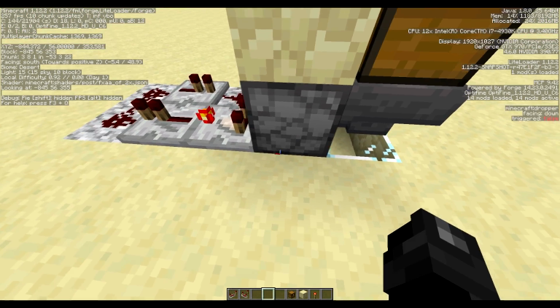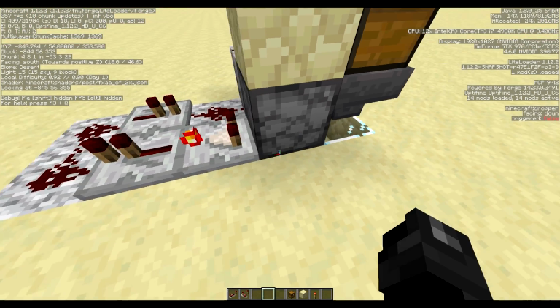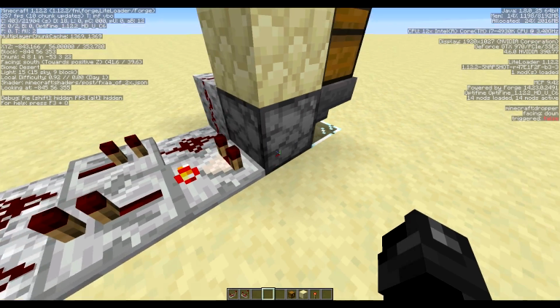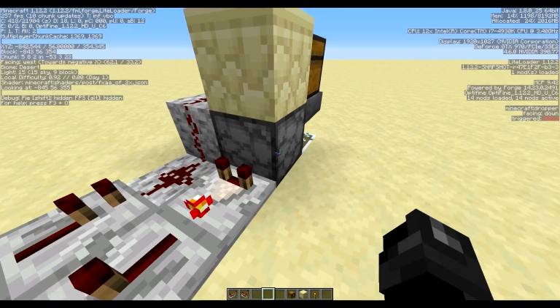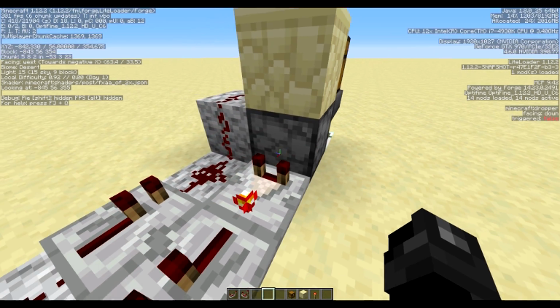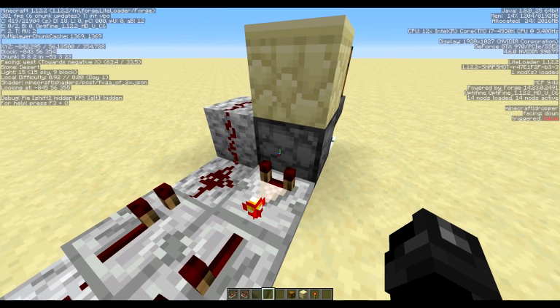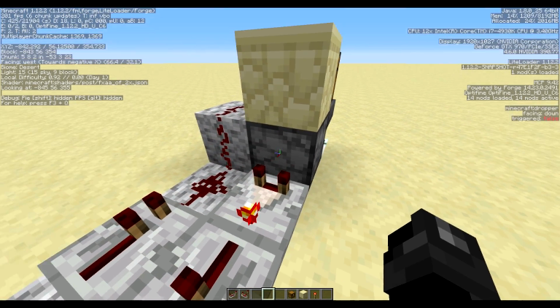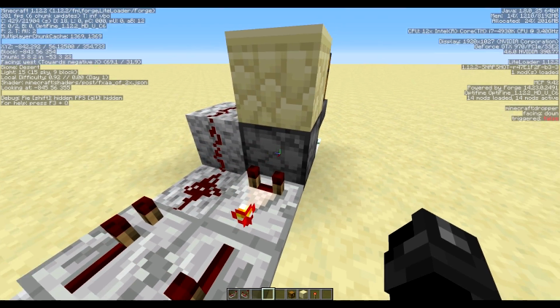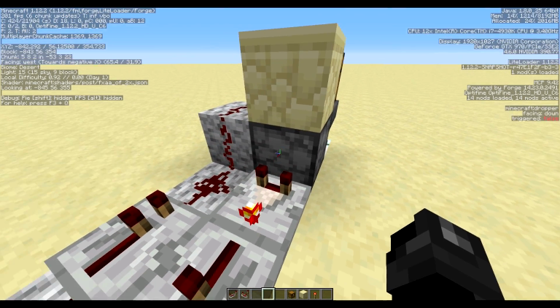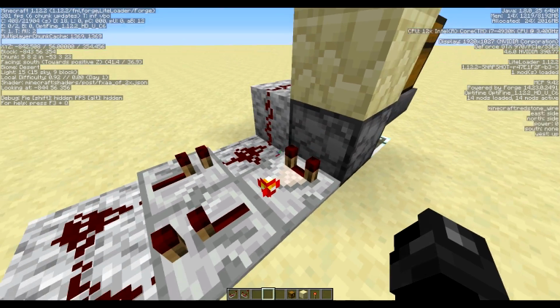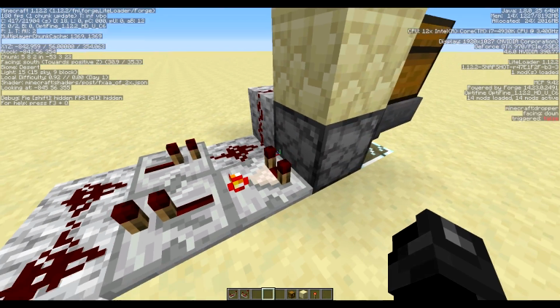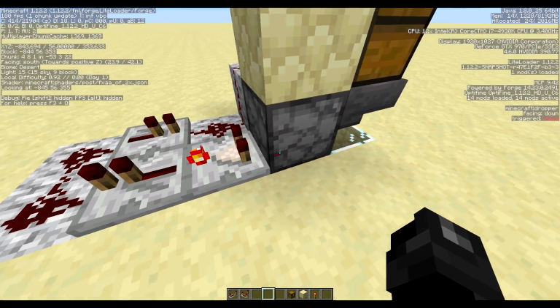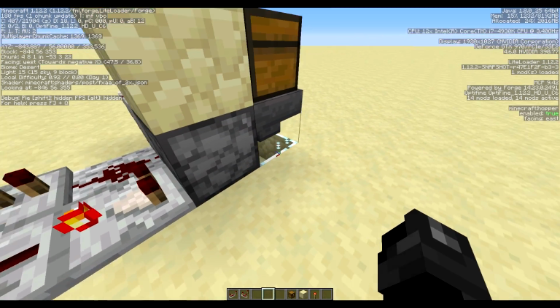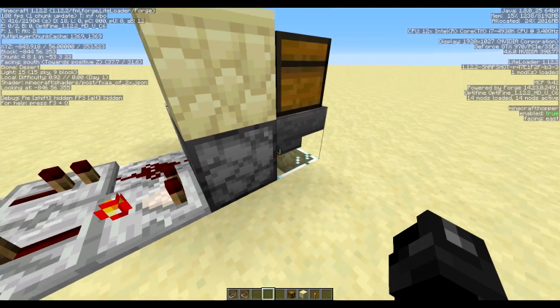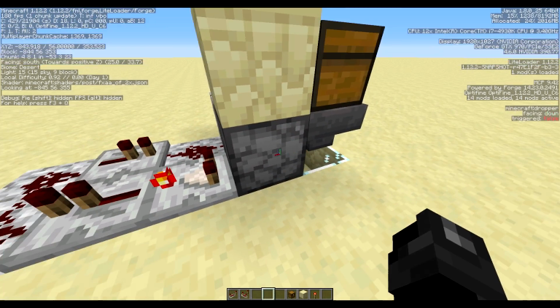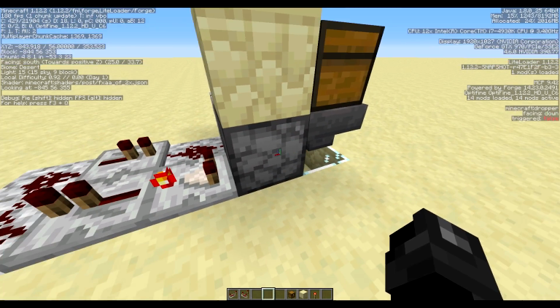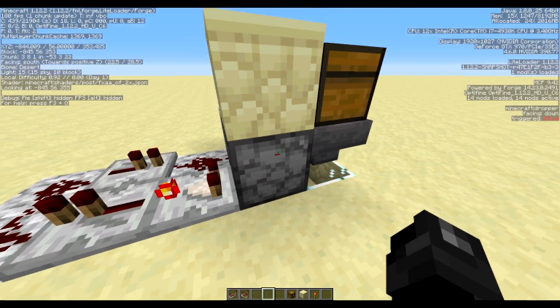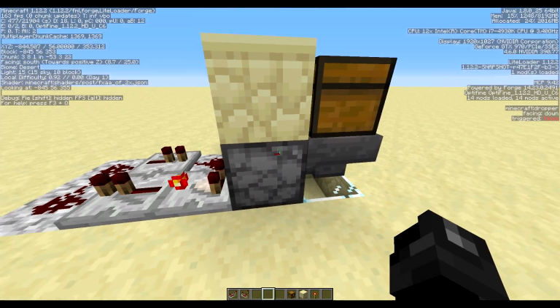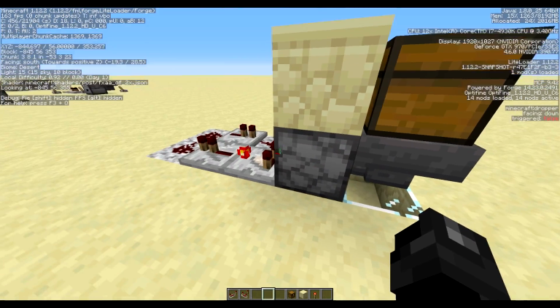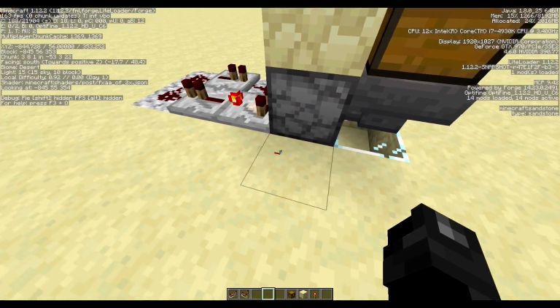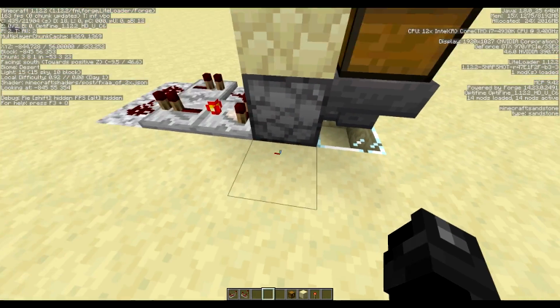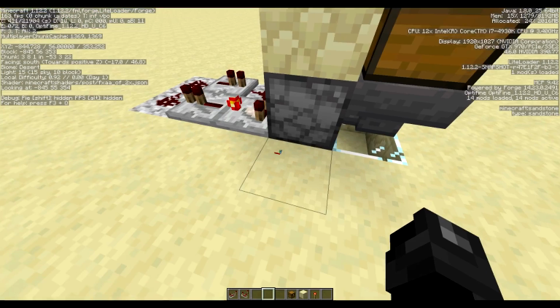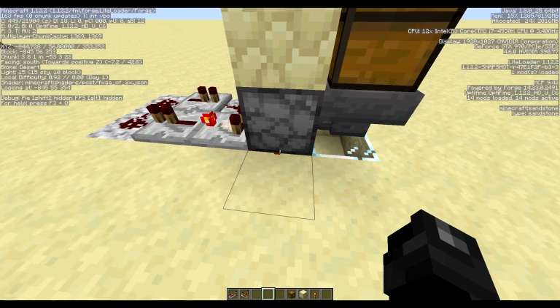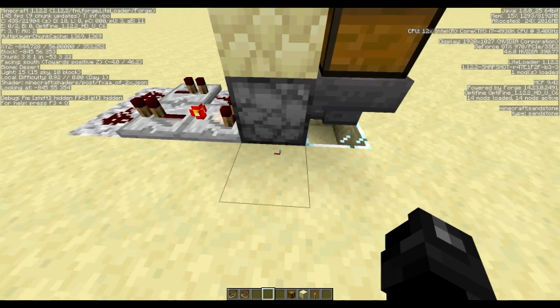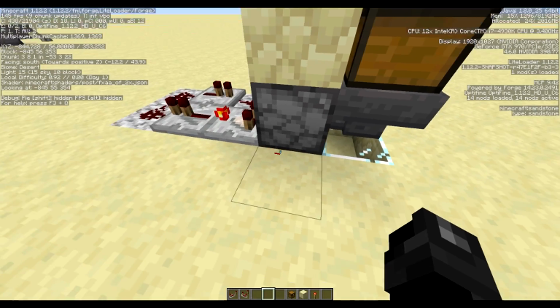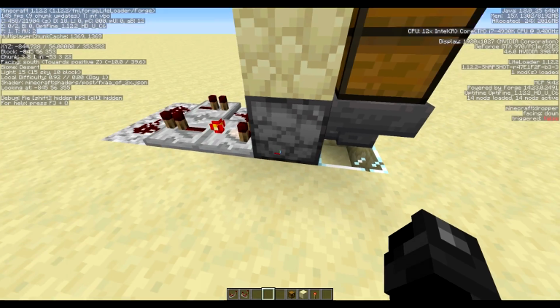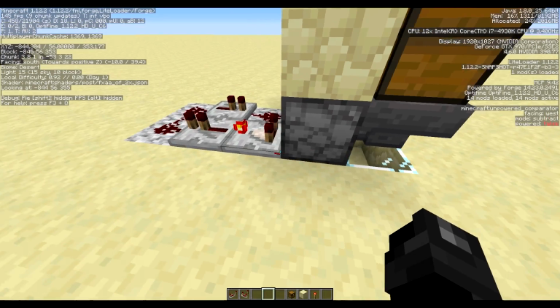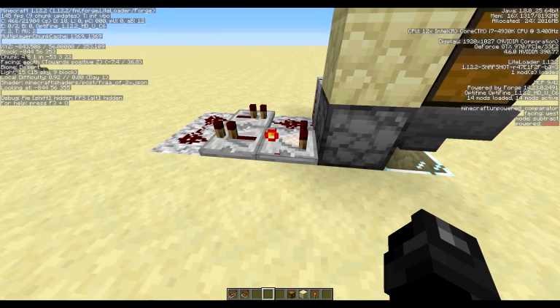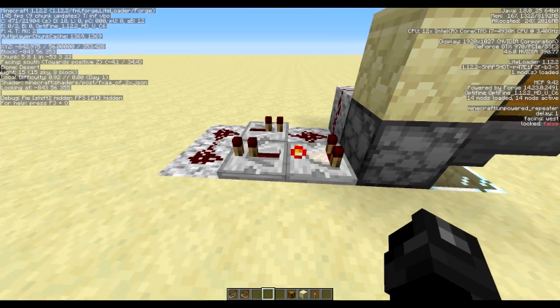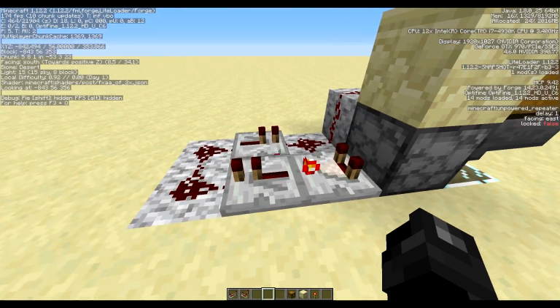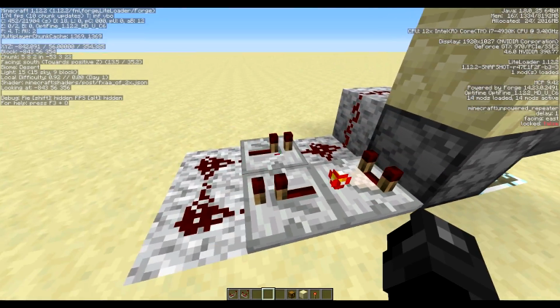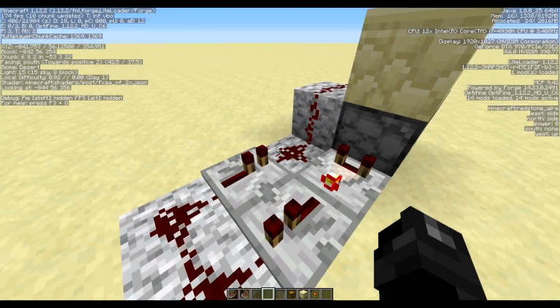Why use a lava block? If we used empty space and had a ton of items dropping down, they'd still exist in the world as item entities and that can cause lag. Lava, however, will destroy any item entities that enter it. So by dropping items straight down into lava, they get destroyed and we don't have to worry about lag from a massive amount of items sitting in one spot.